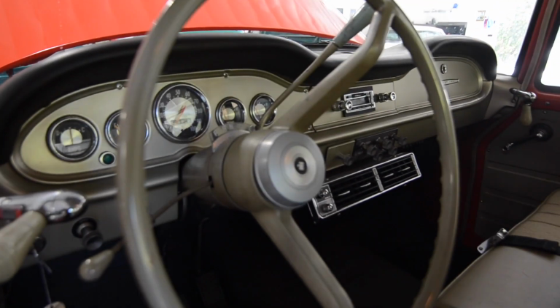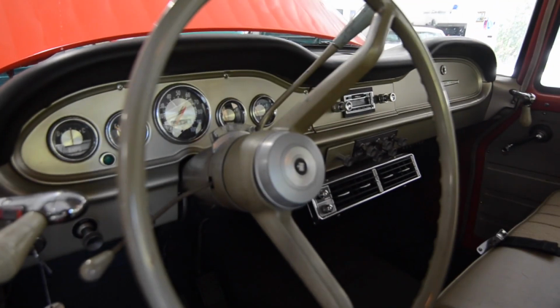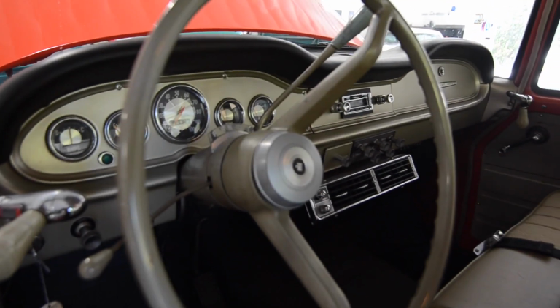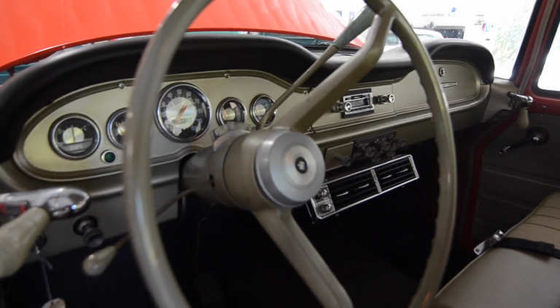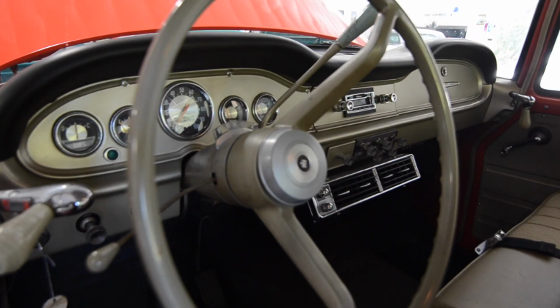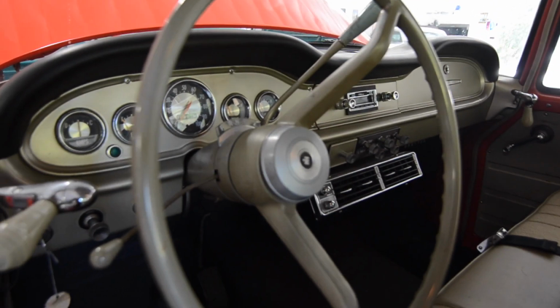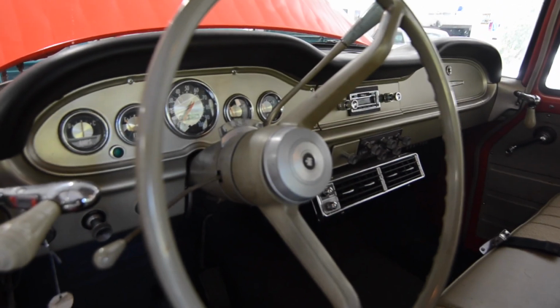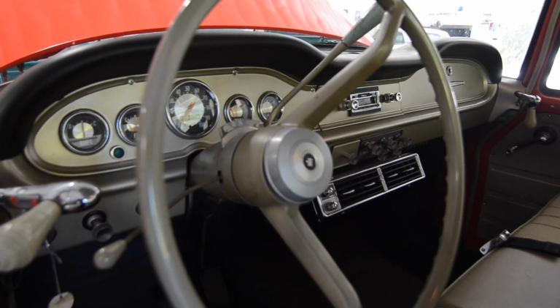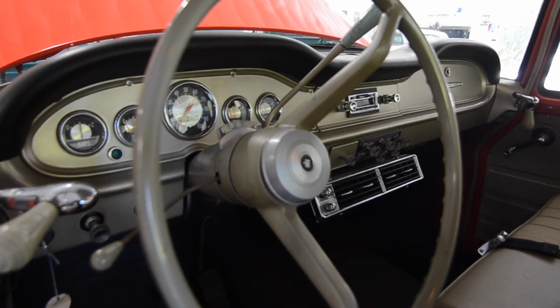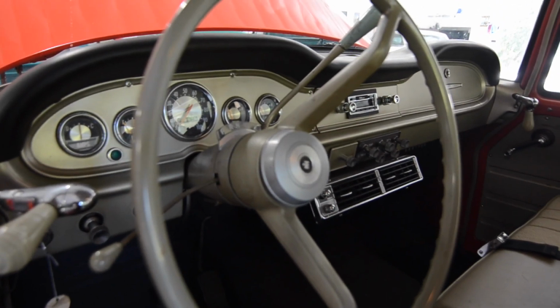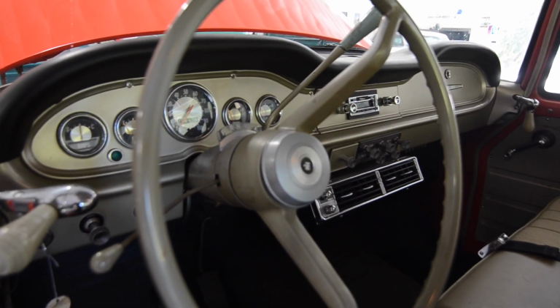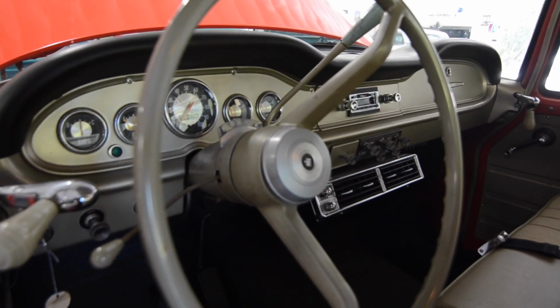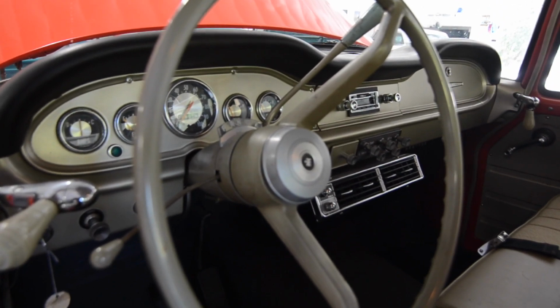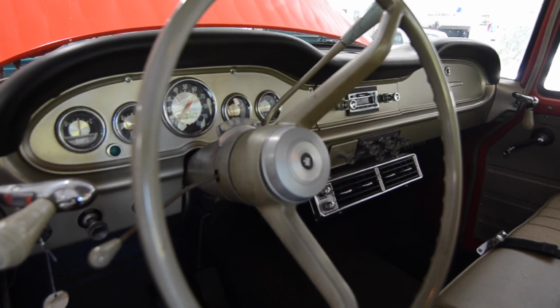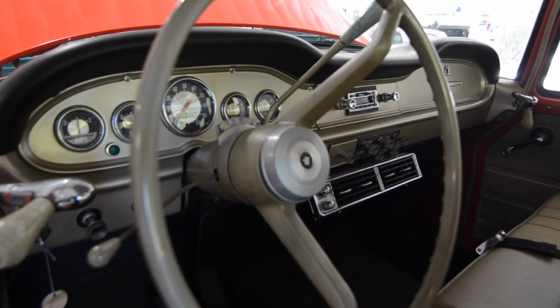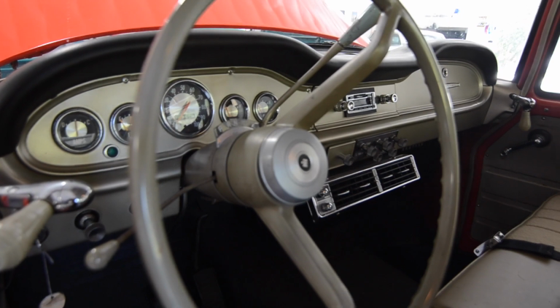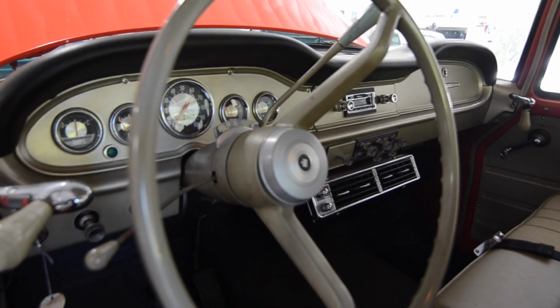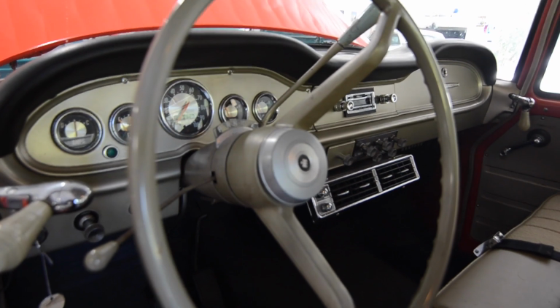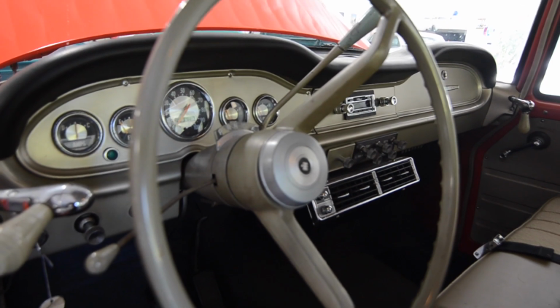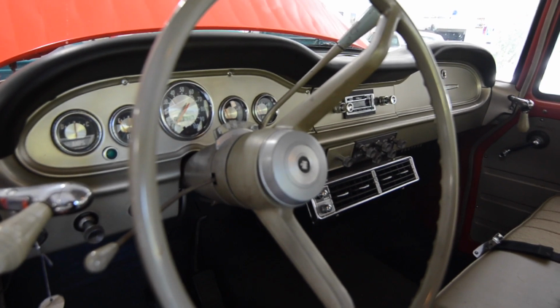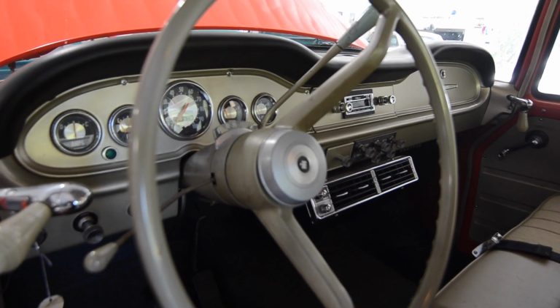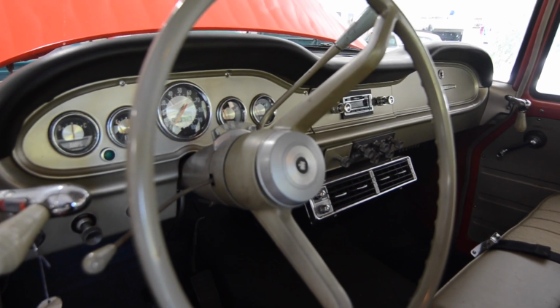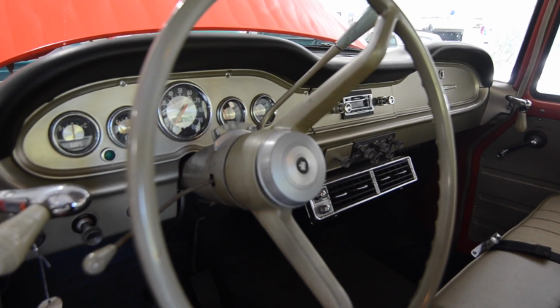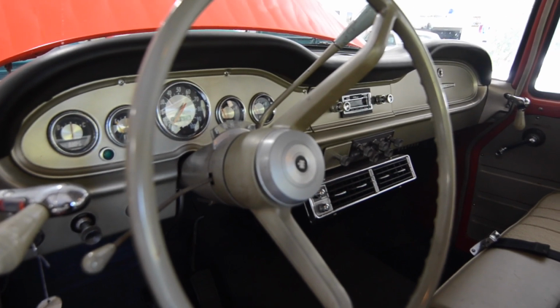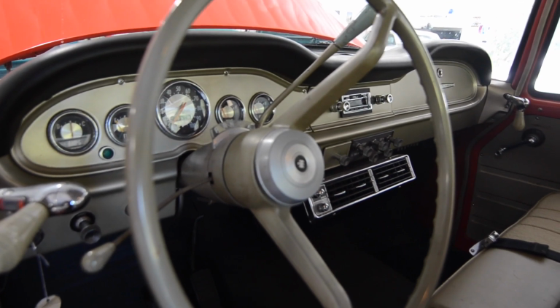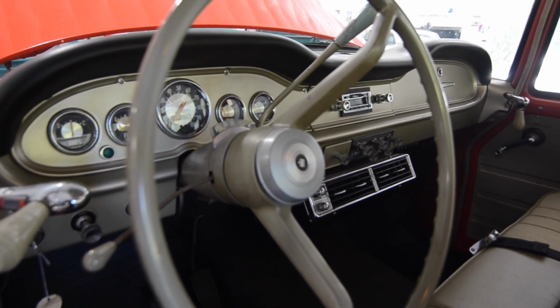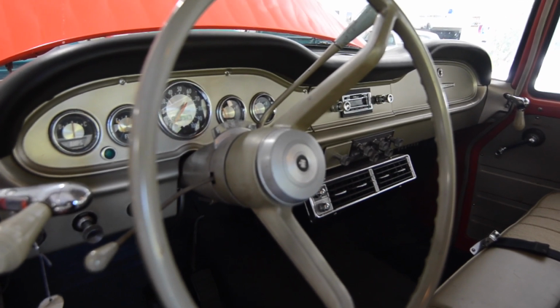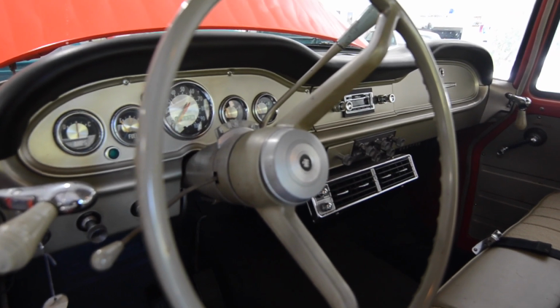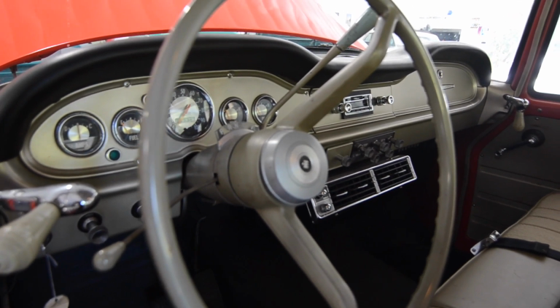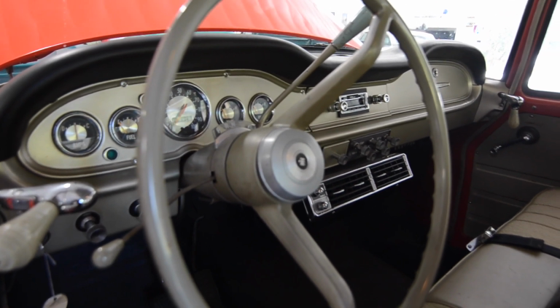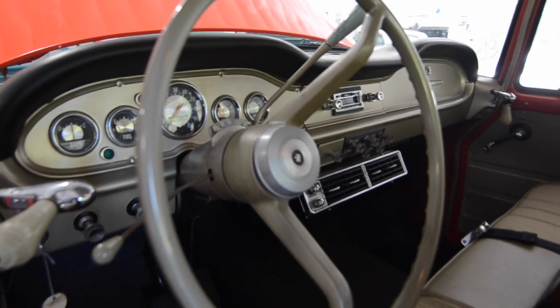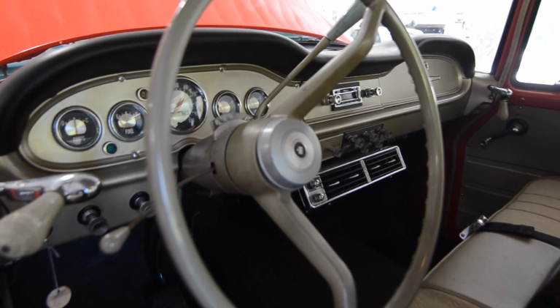Is that factory air or aftermarket air? No, that's vintage air. Vintage air, okay.